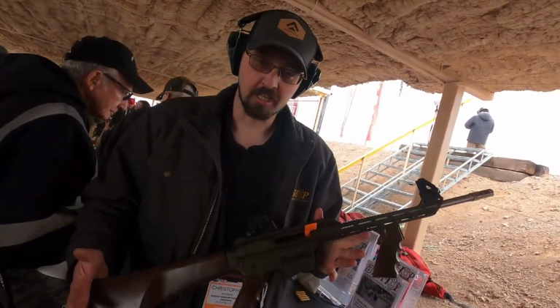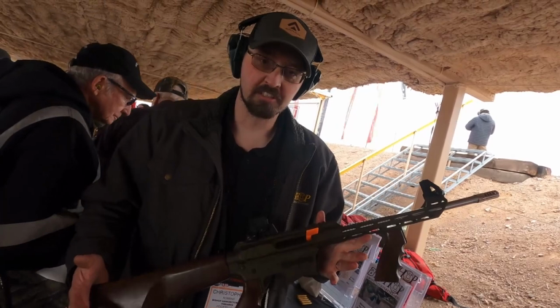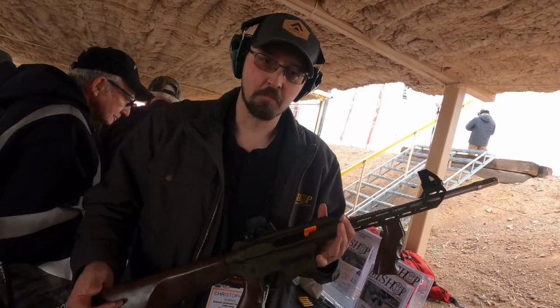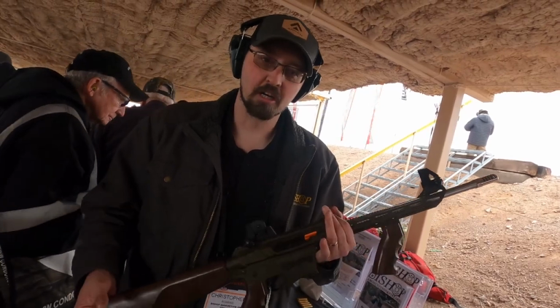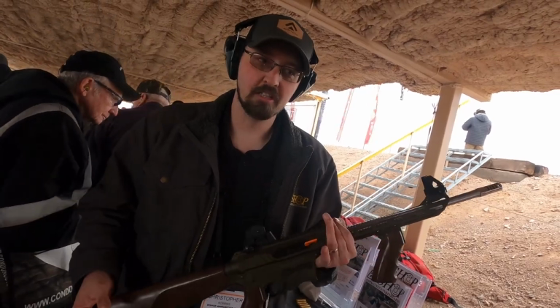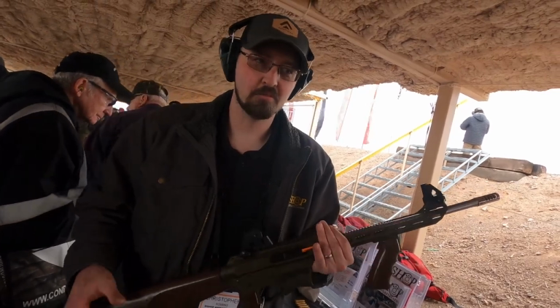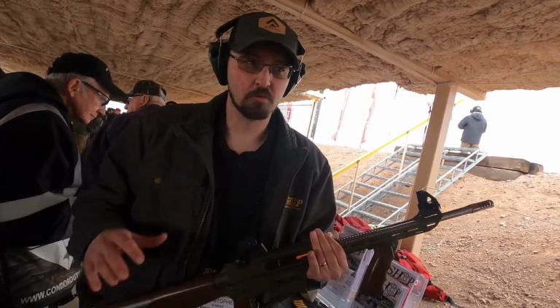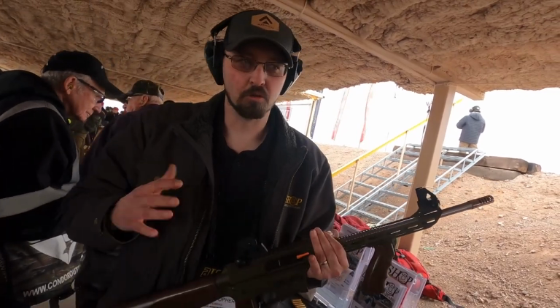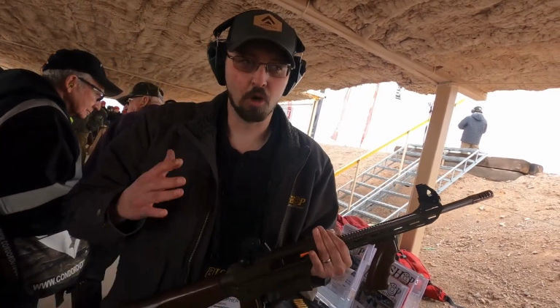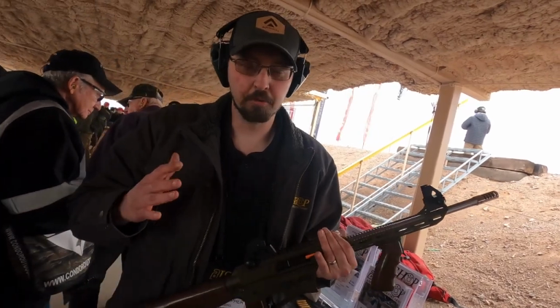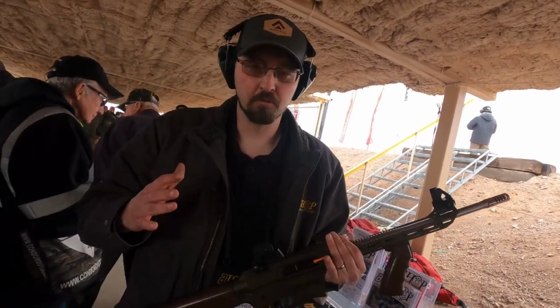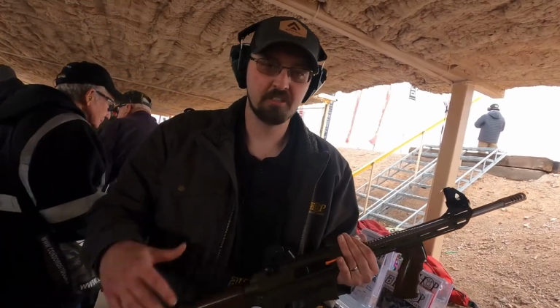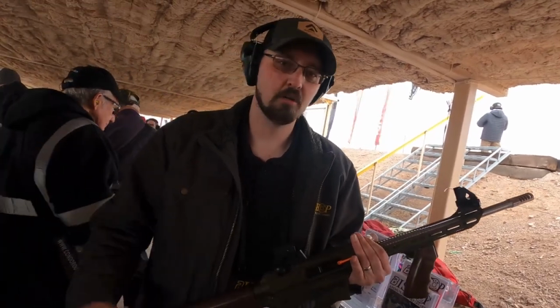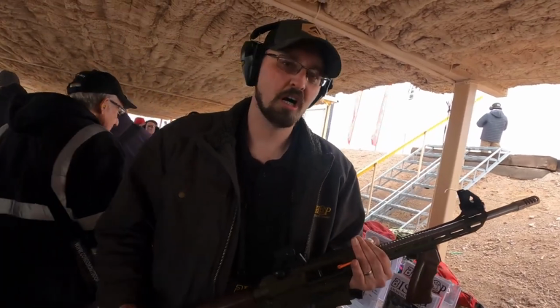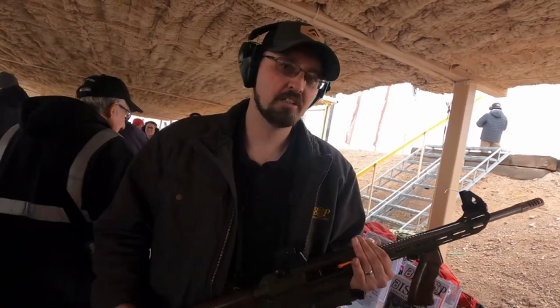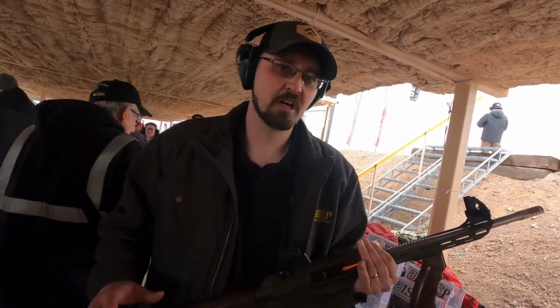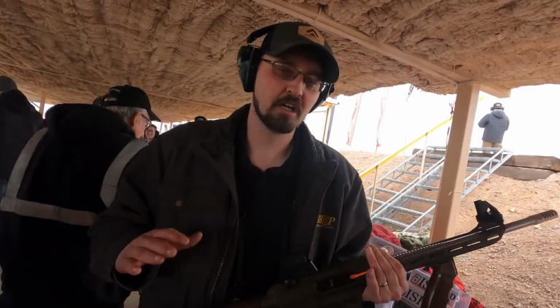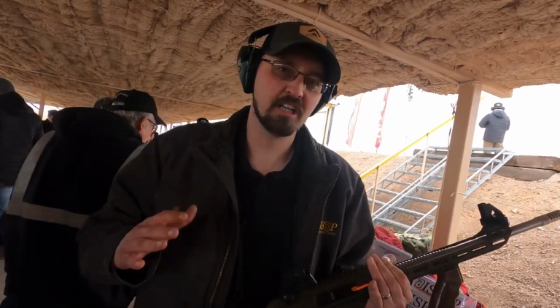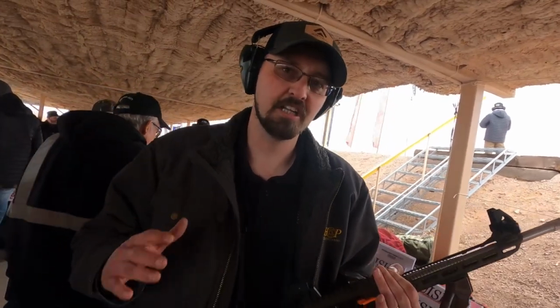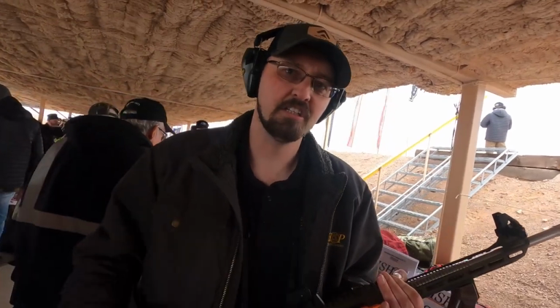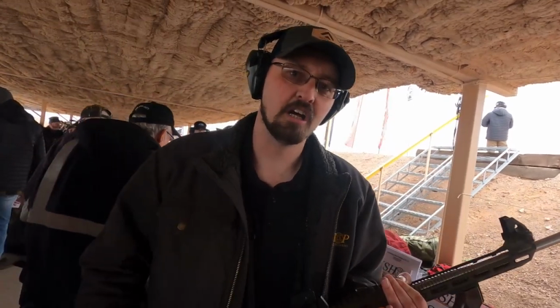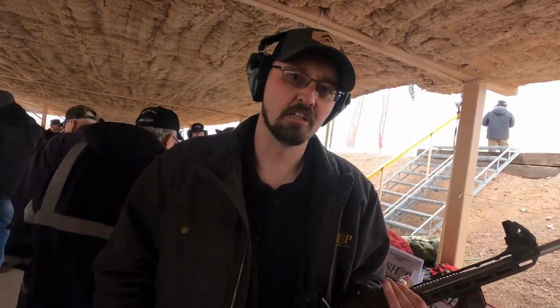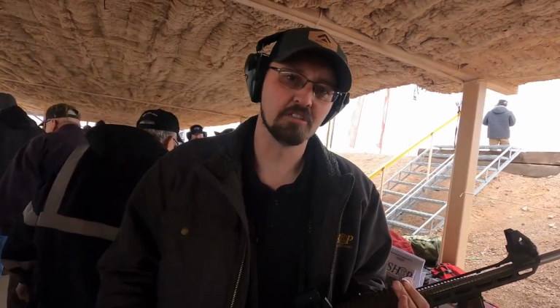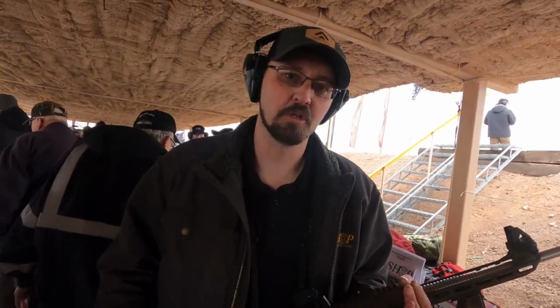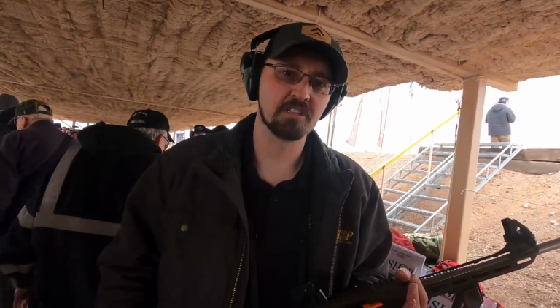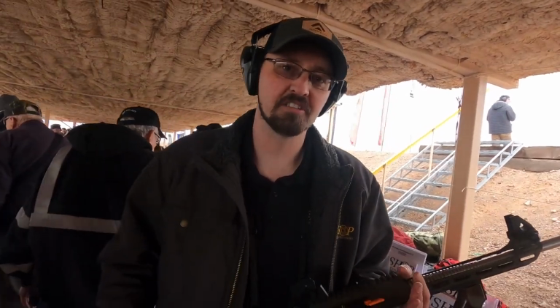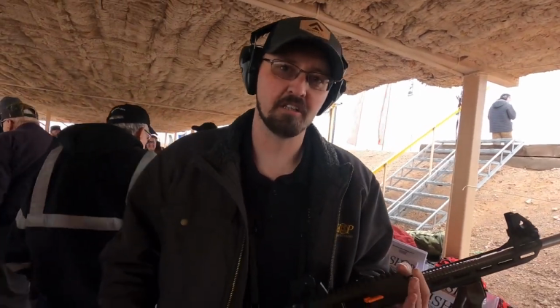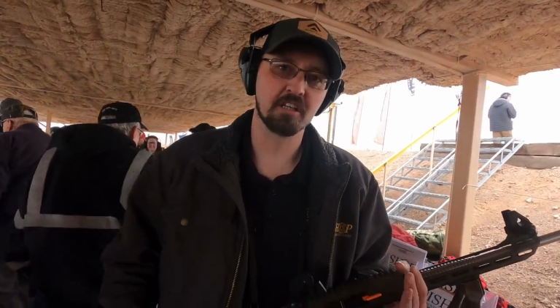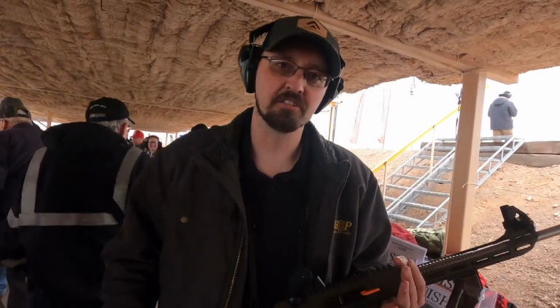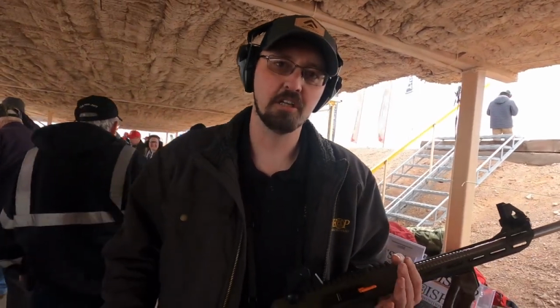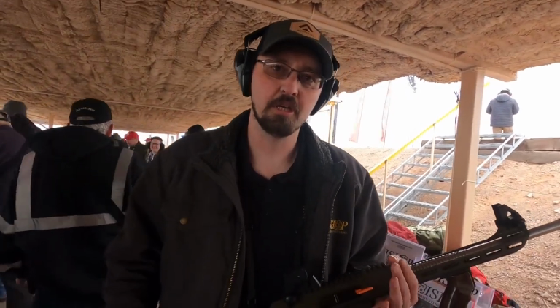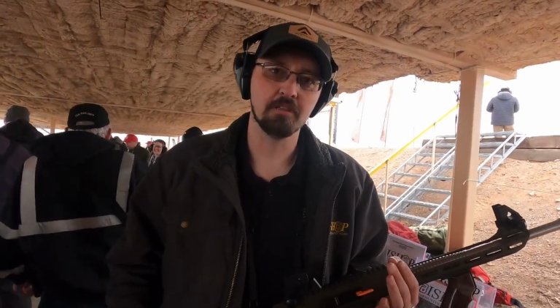When it hits the market, we're hoping retail-wise right around $1,900 is what it's going to be.